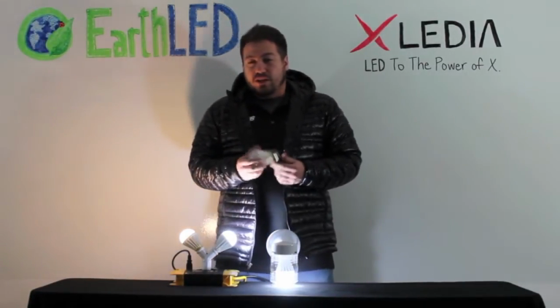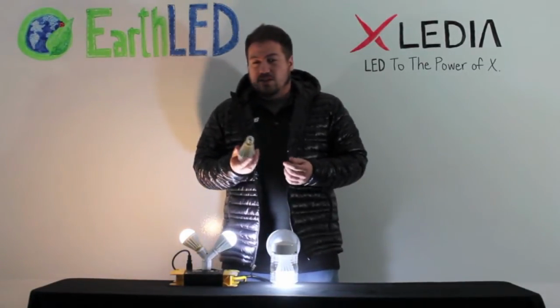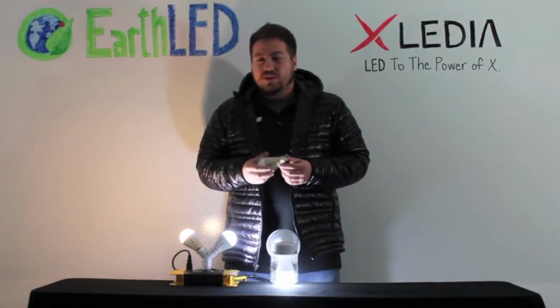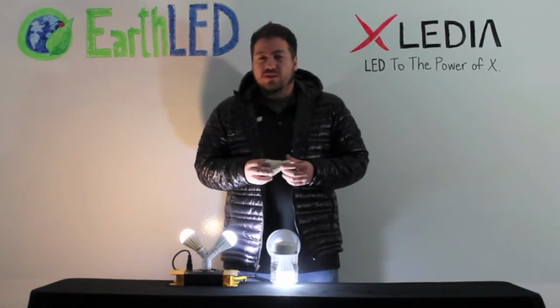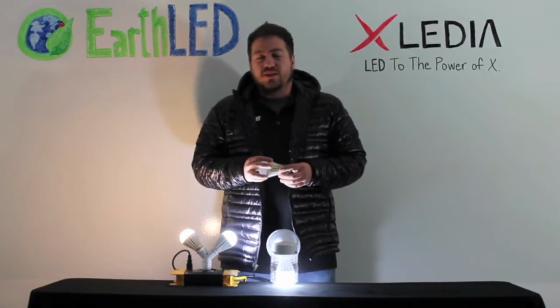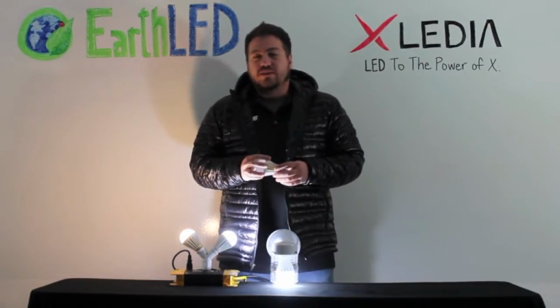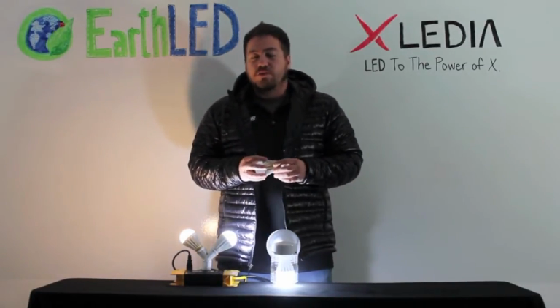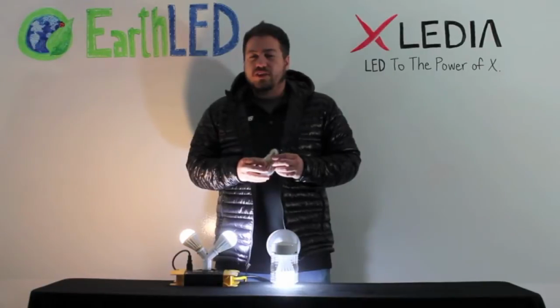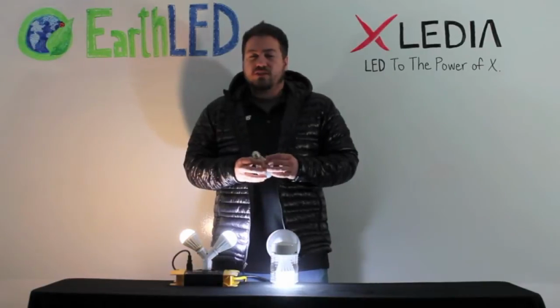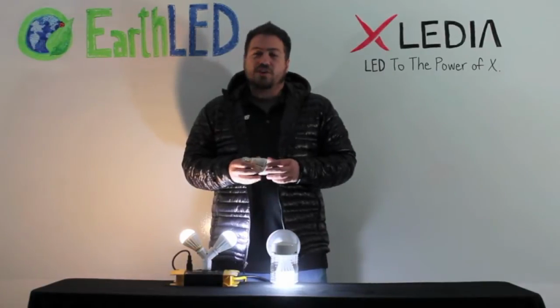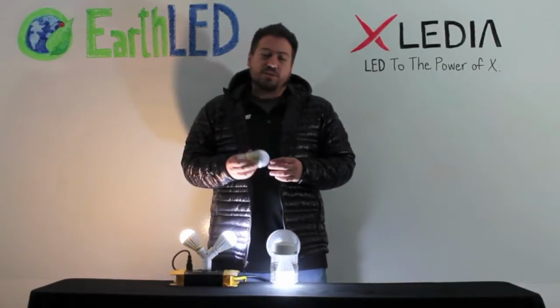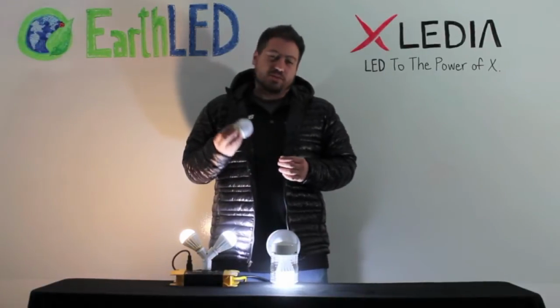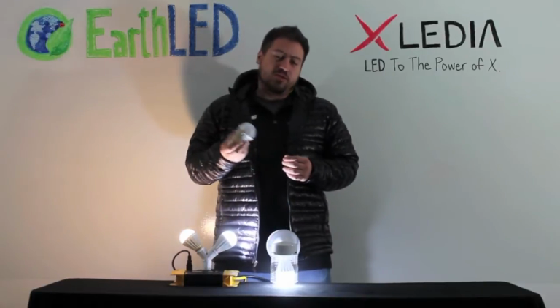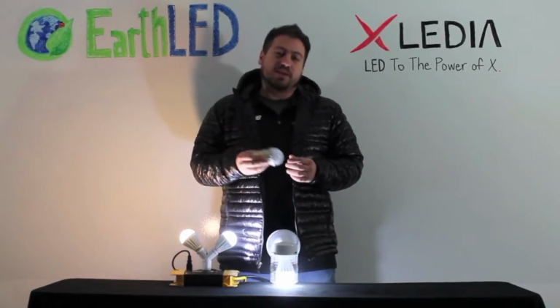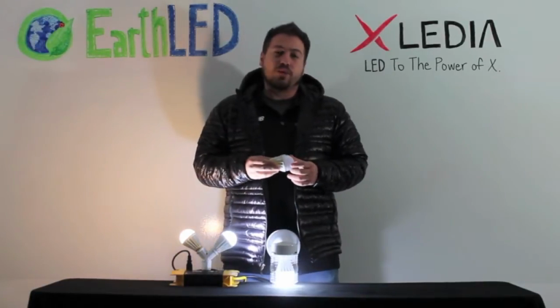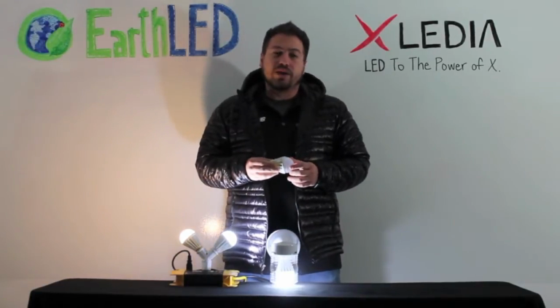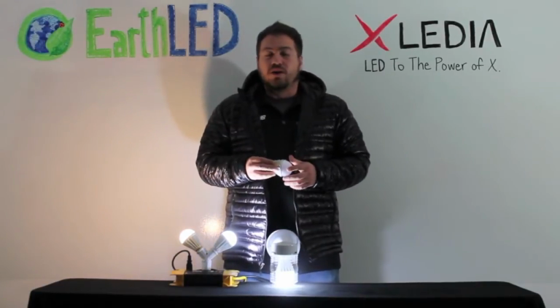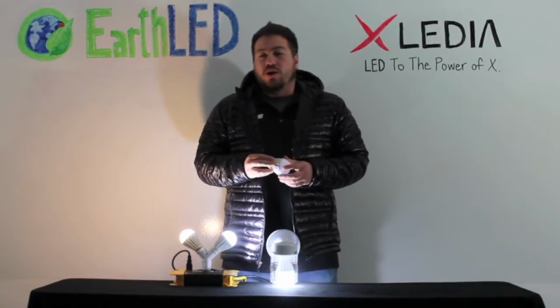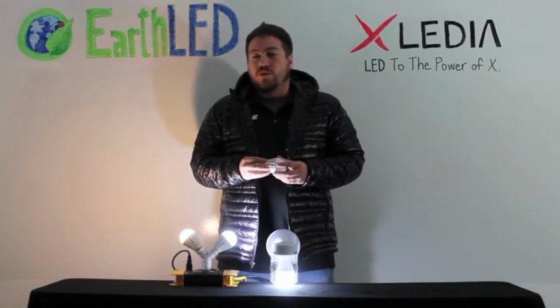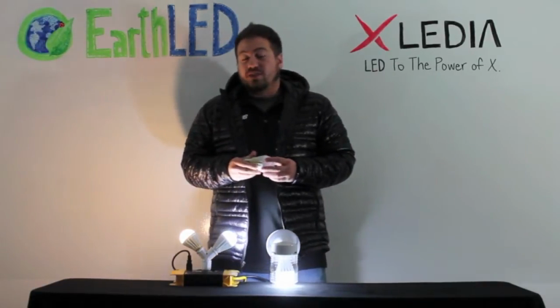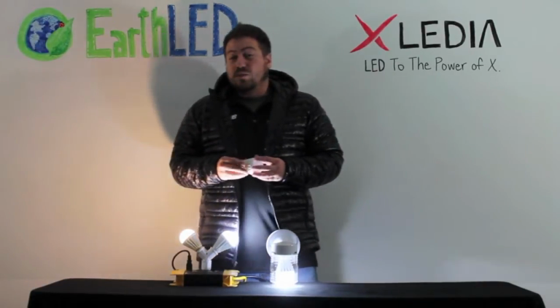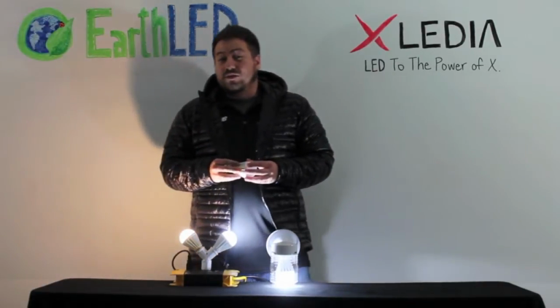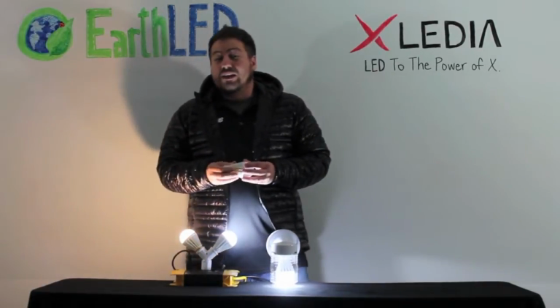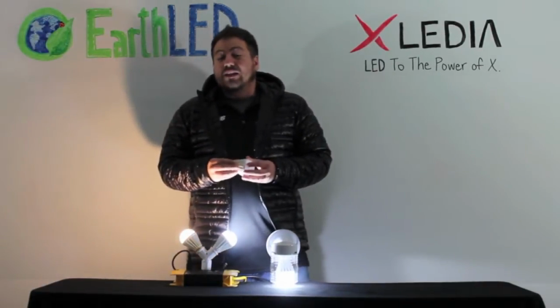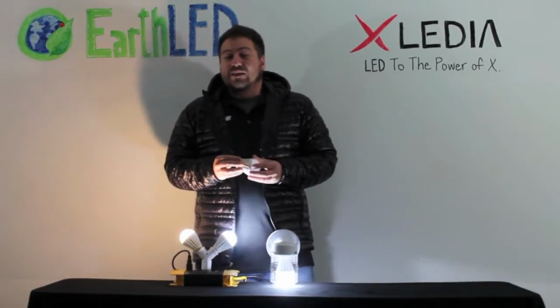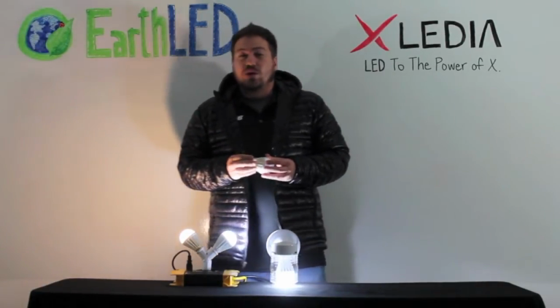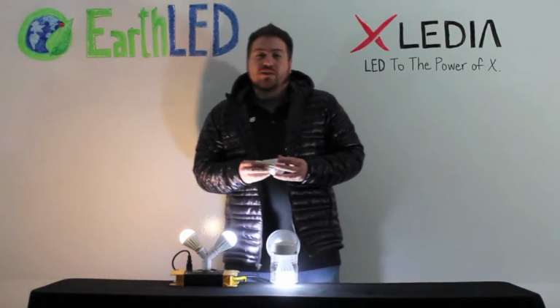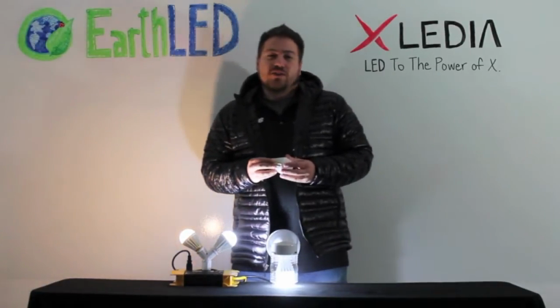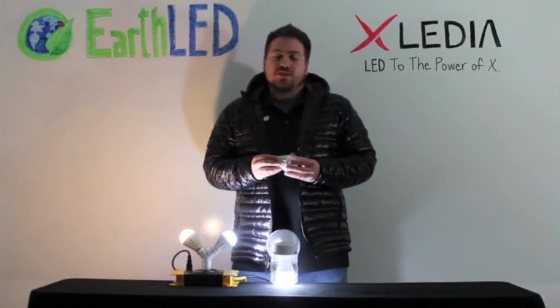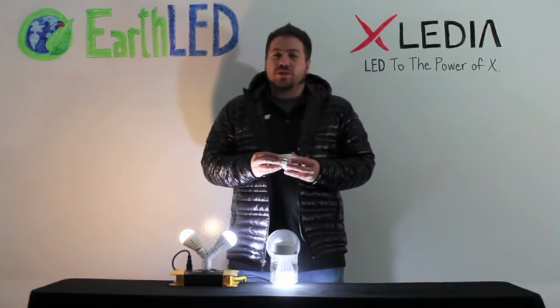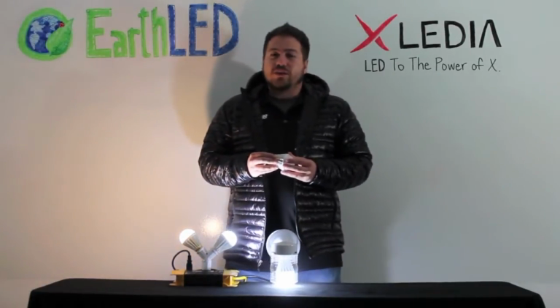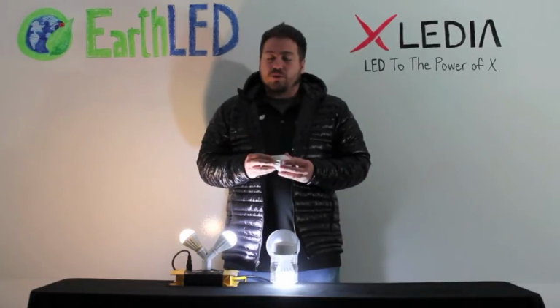Additionally, this type of heat sink structure makes it extremely lightweight — almost 60% less weight than a traditional LED bulb.